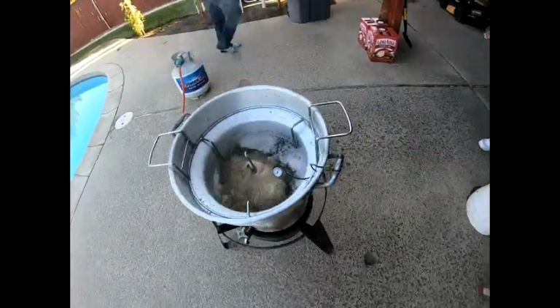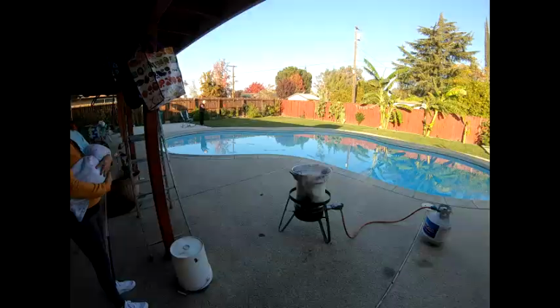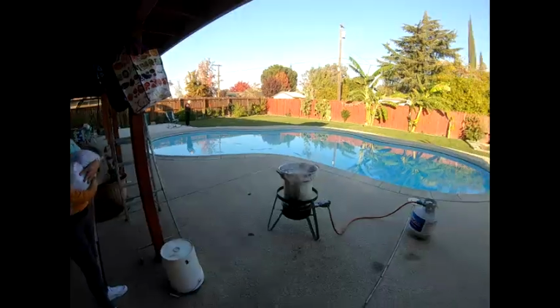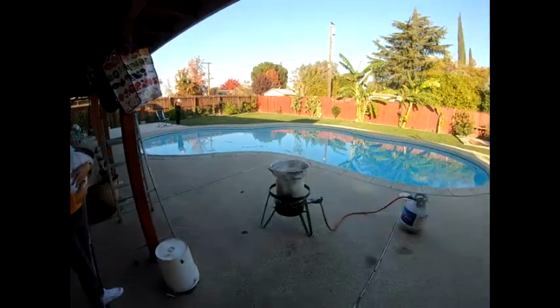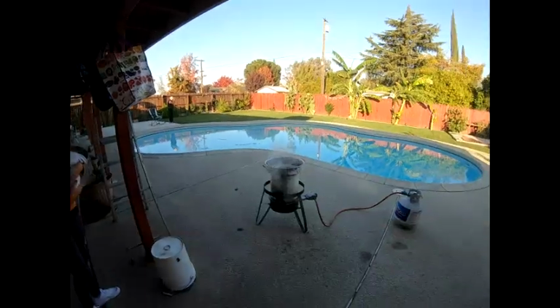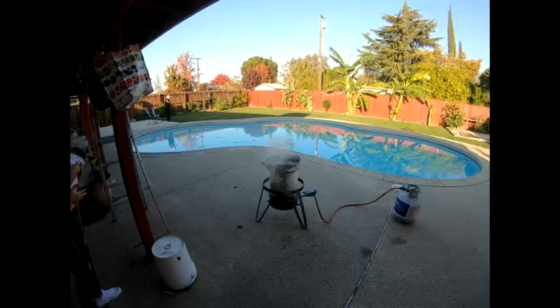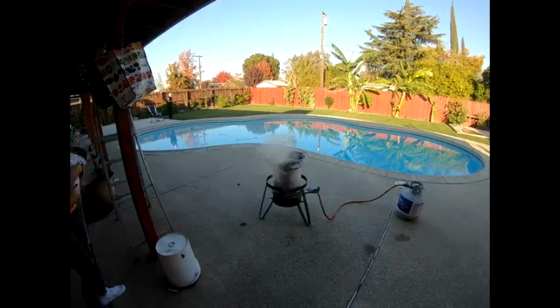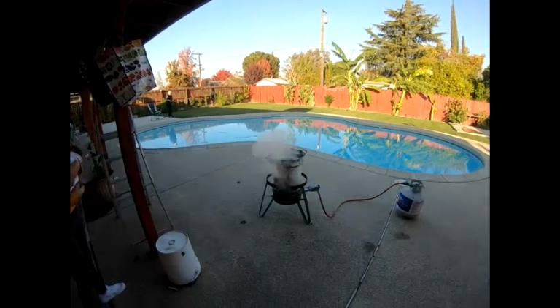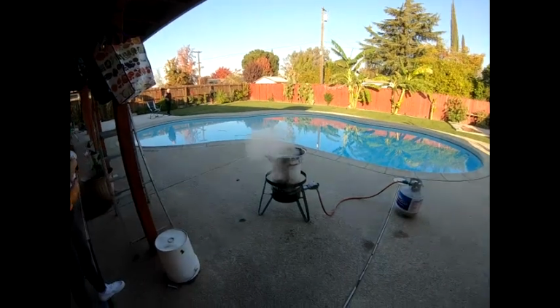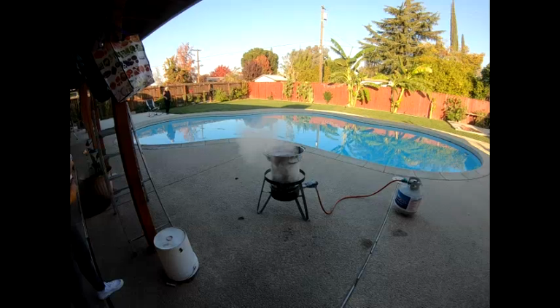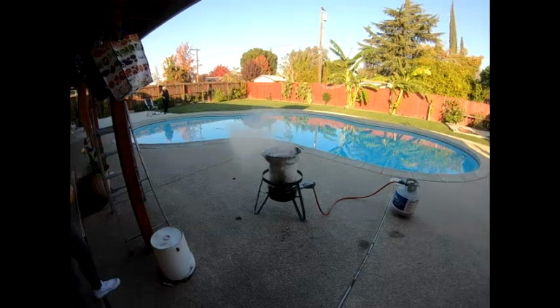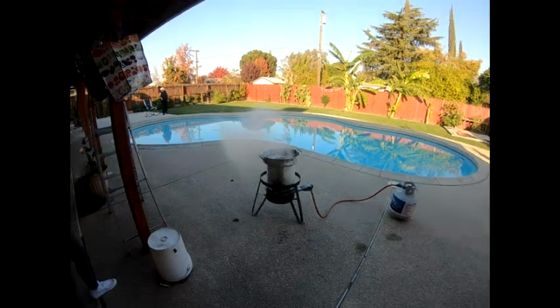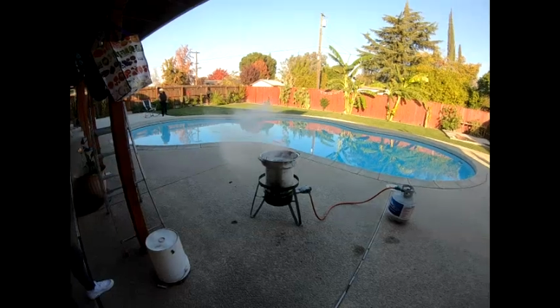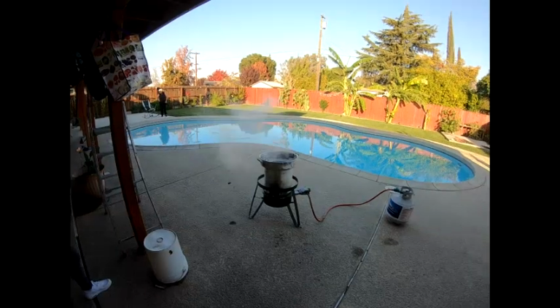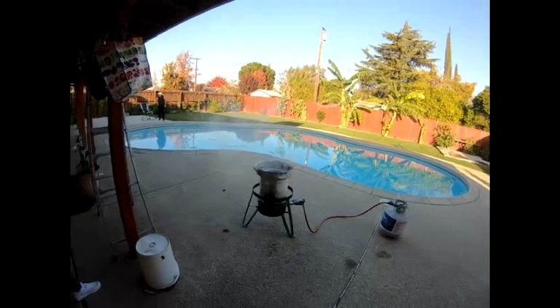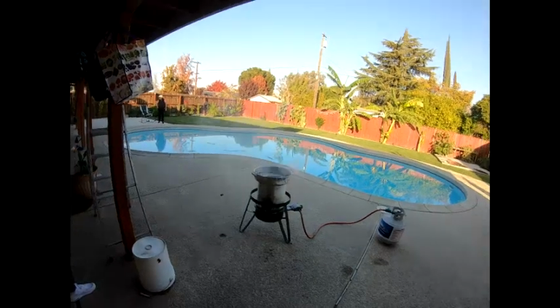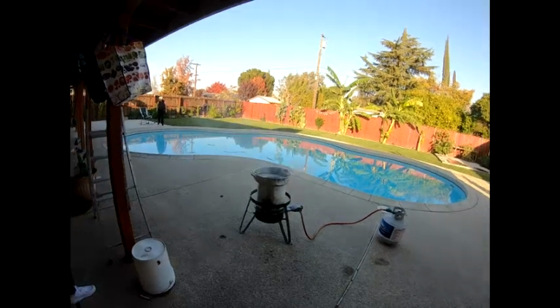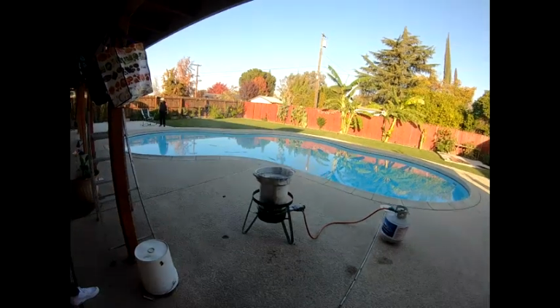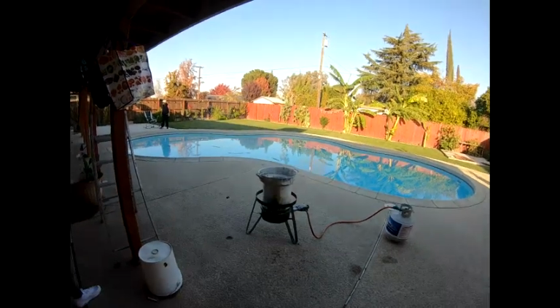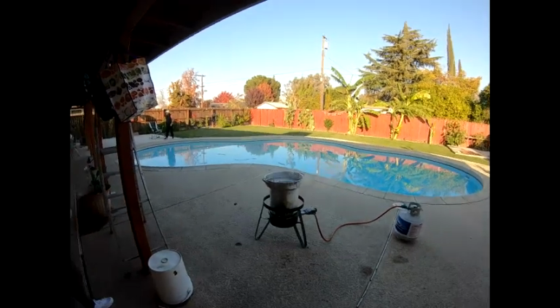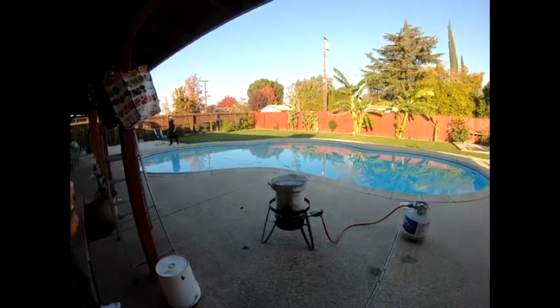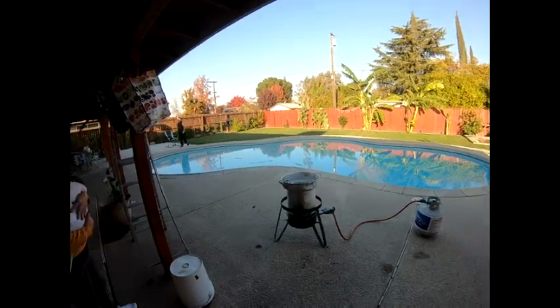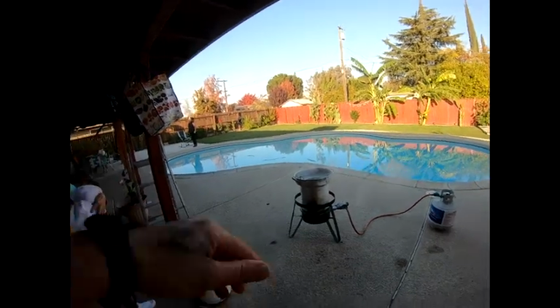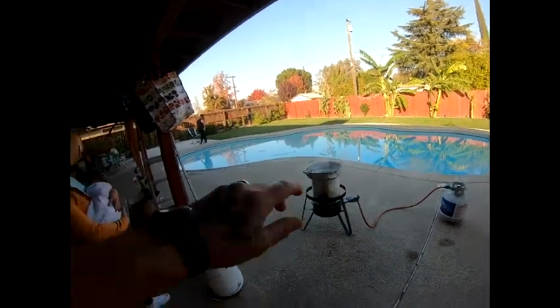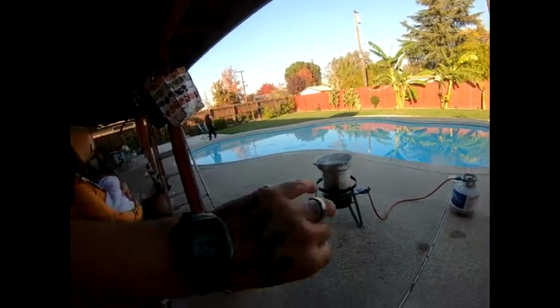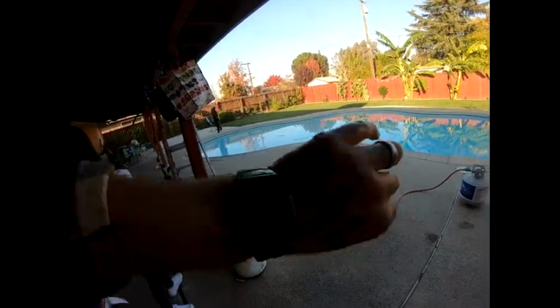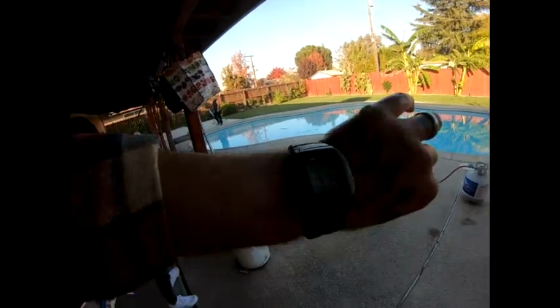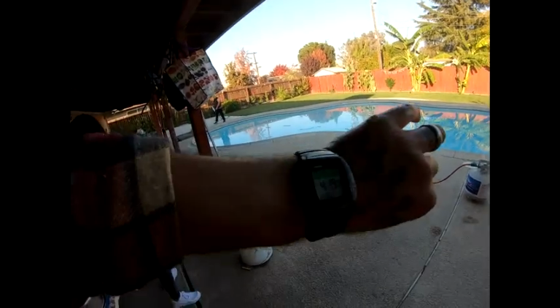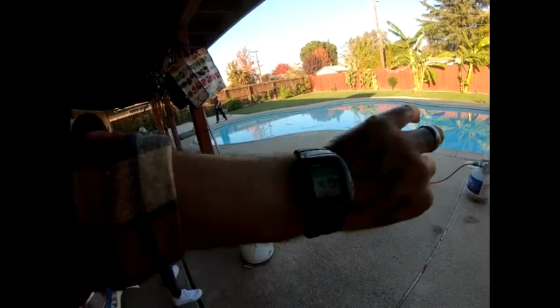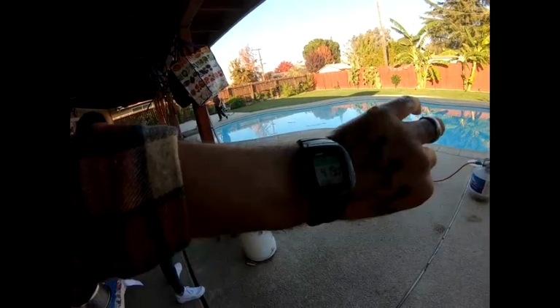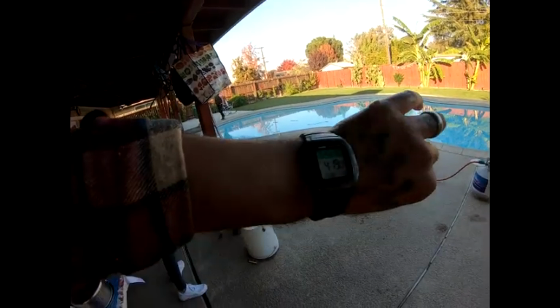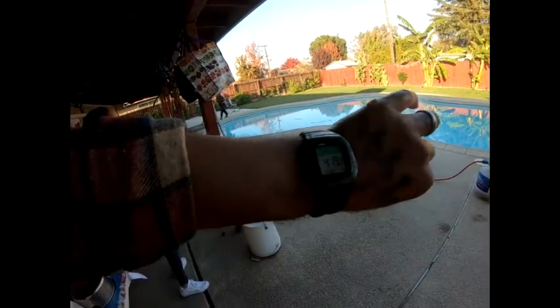Keep an eye on the temperature — make sure it doesn't go above 350. They're saying it smells really nice already. We'll check back in an hour guys.